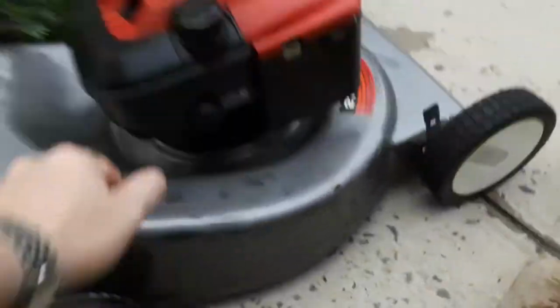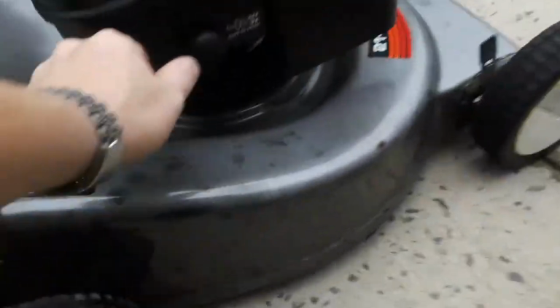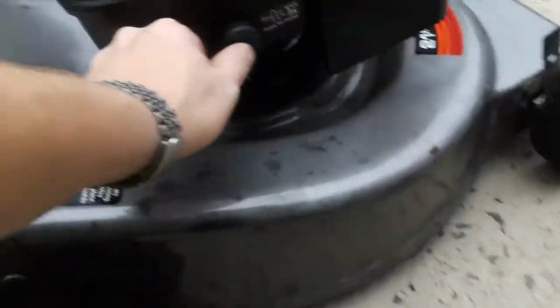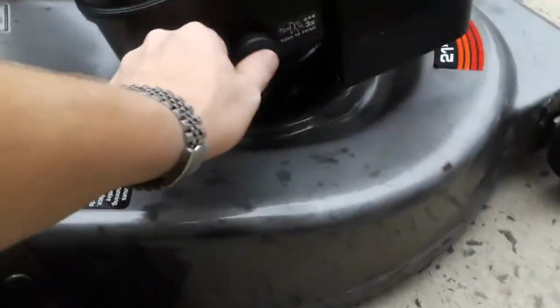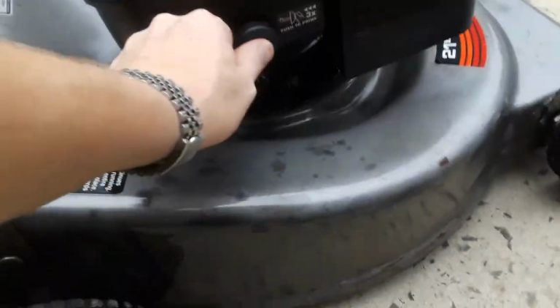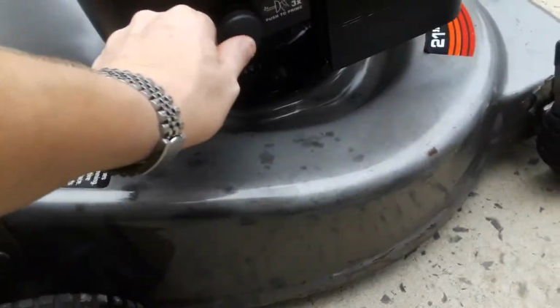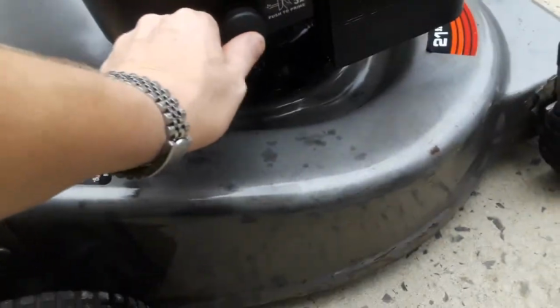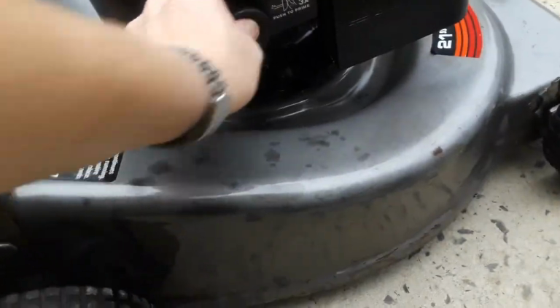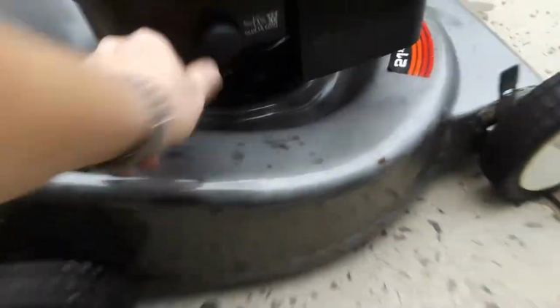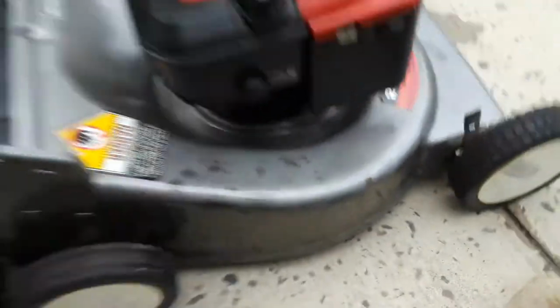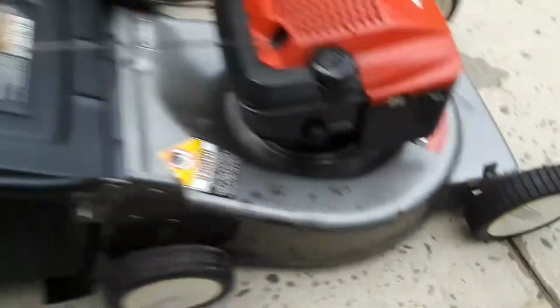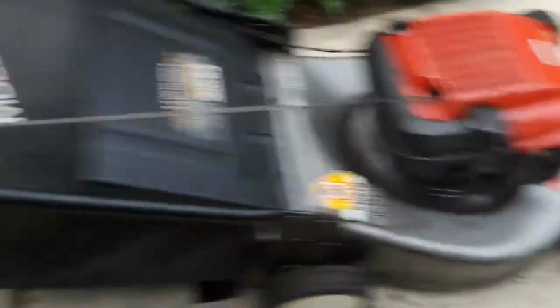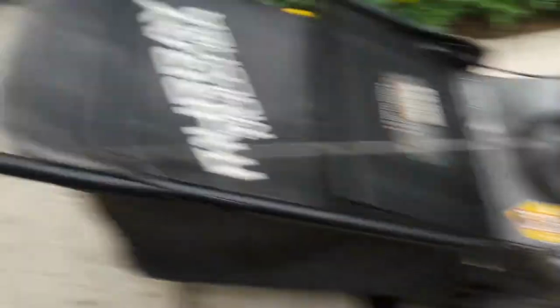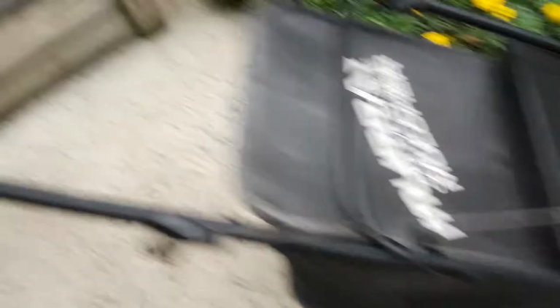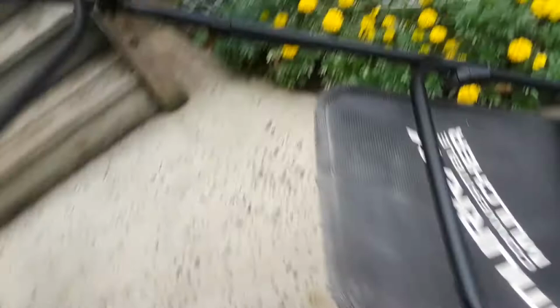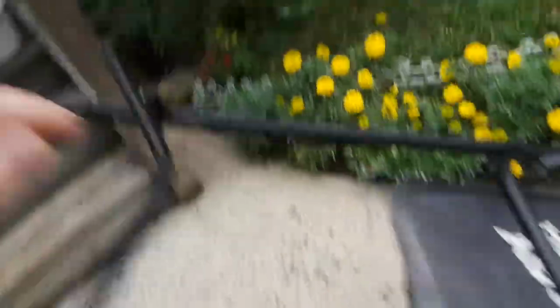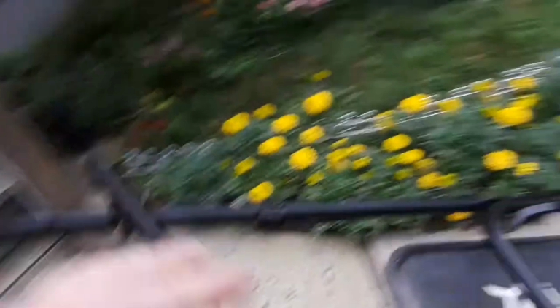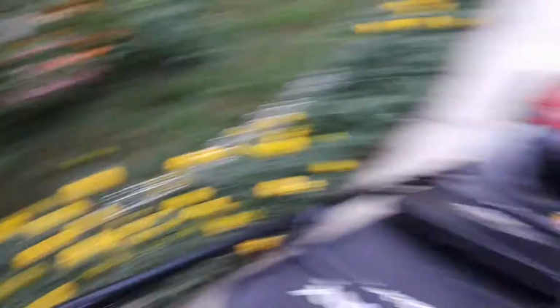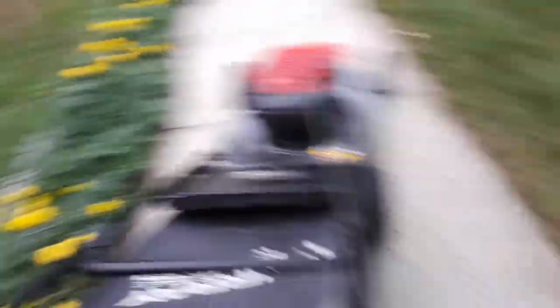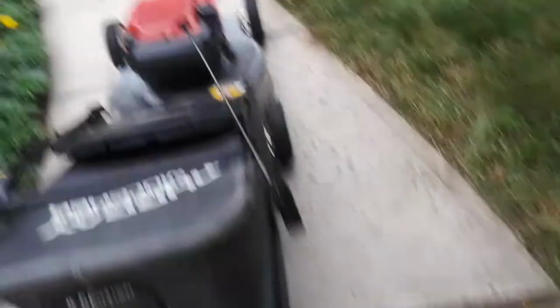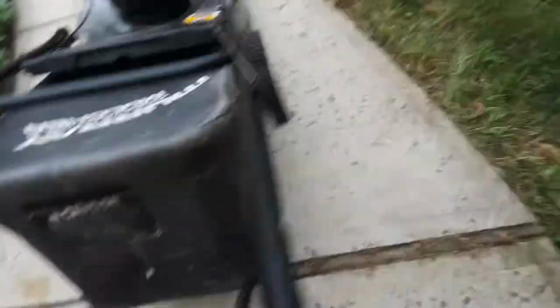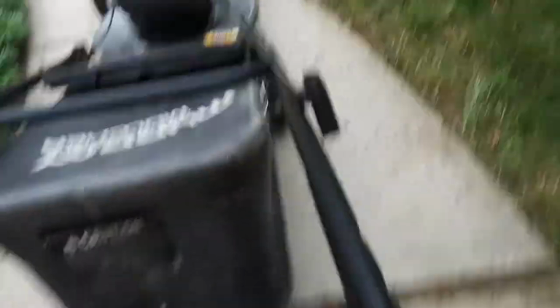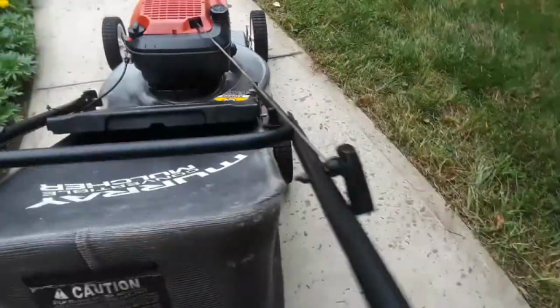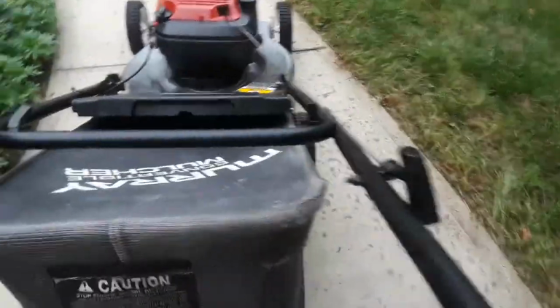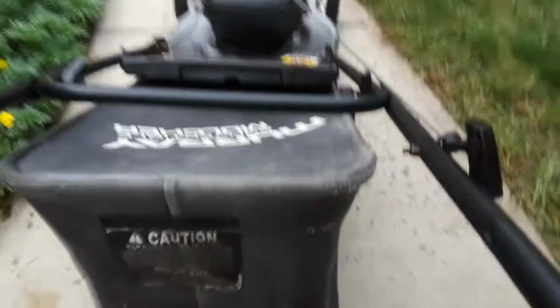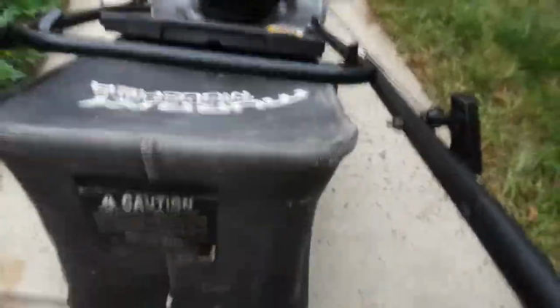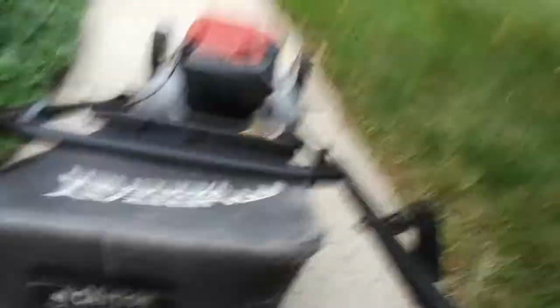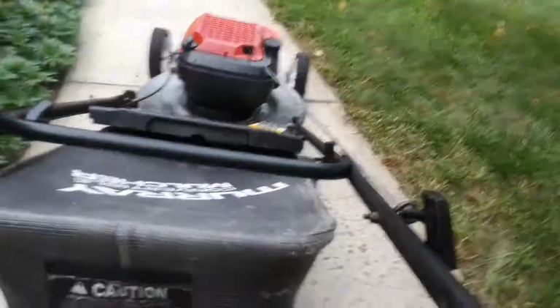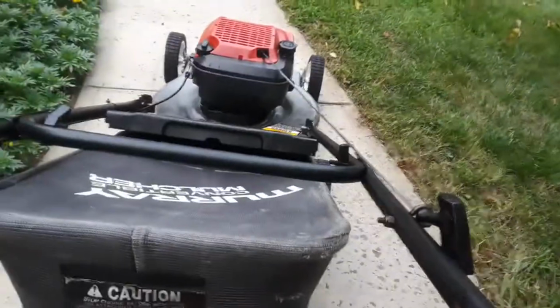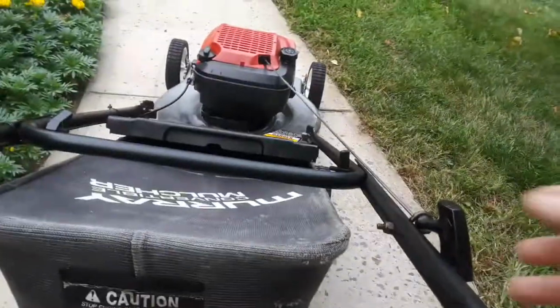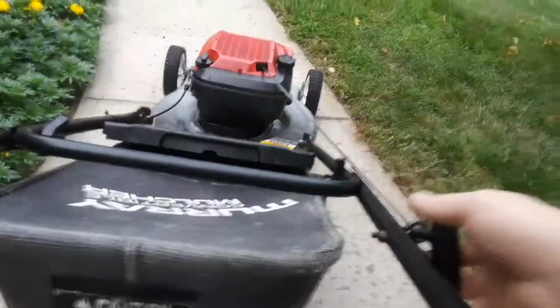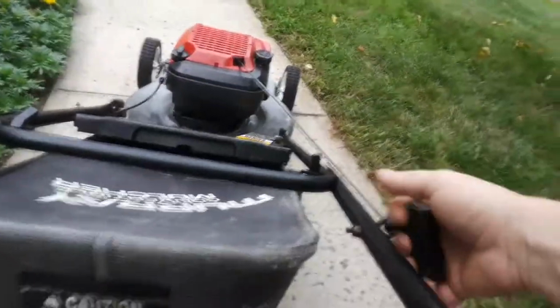Give it a prime, pull the lever, give it a yank.